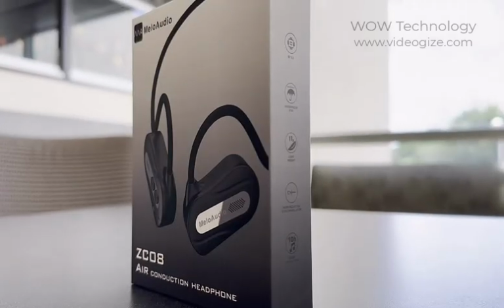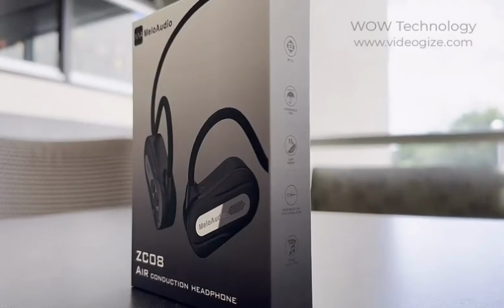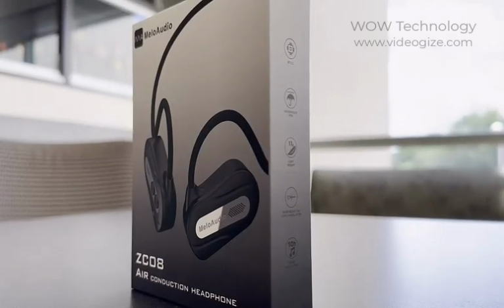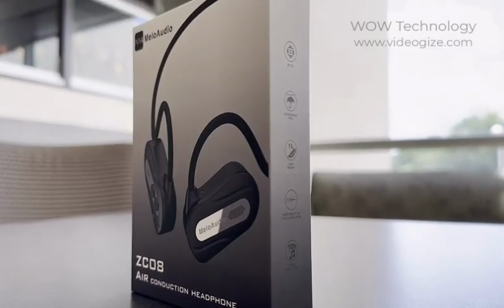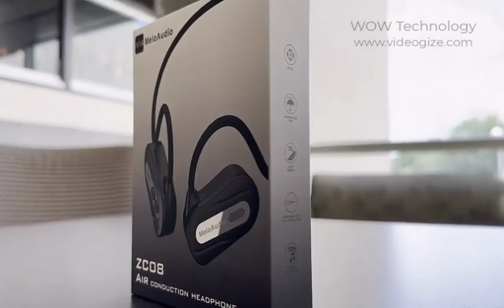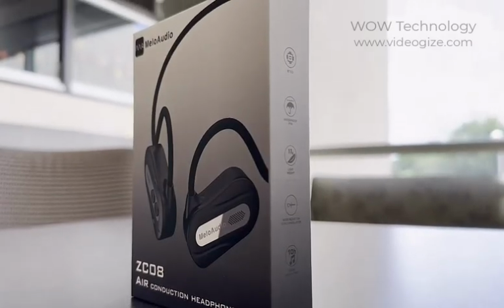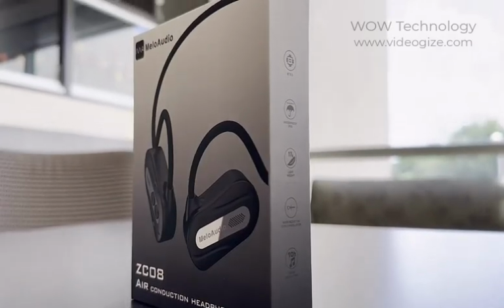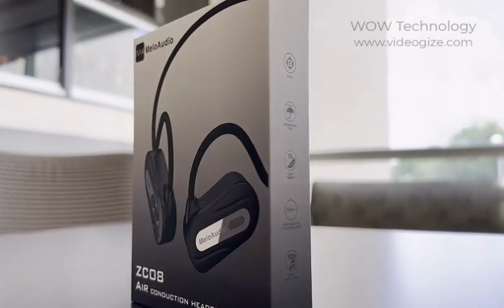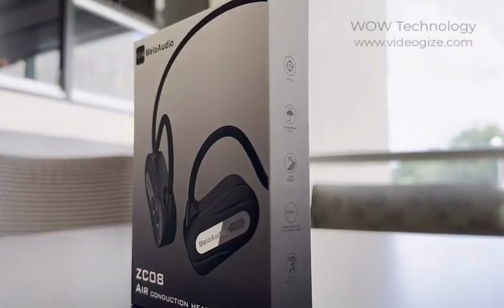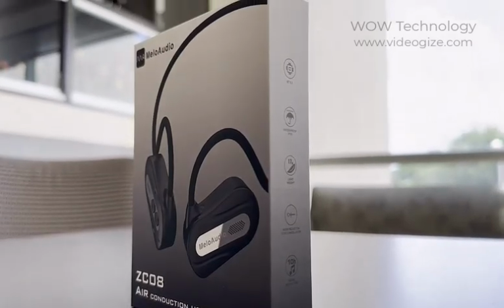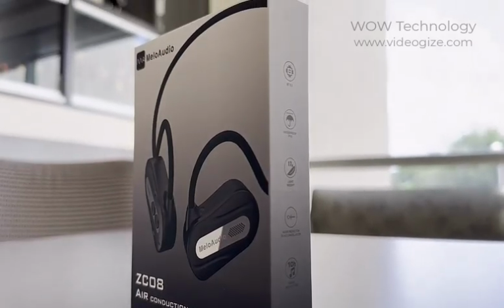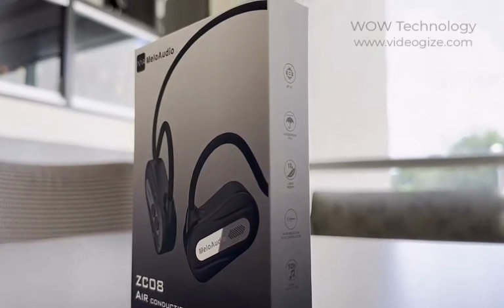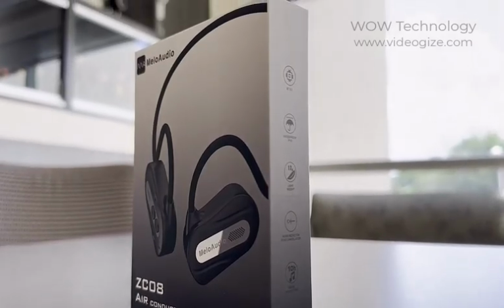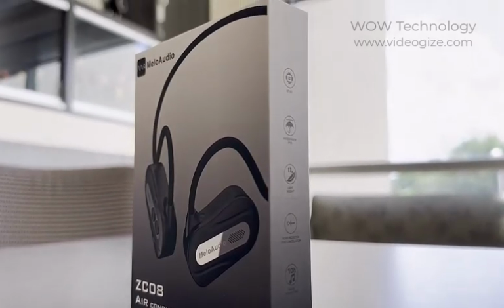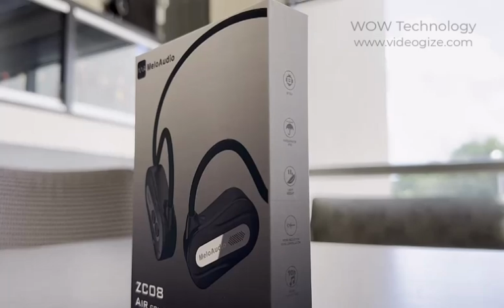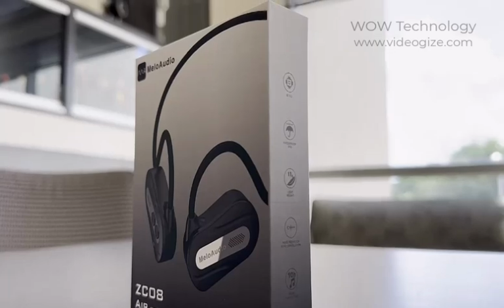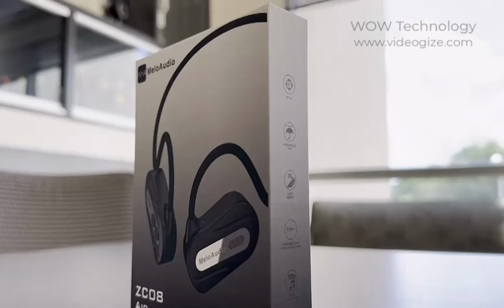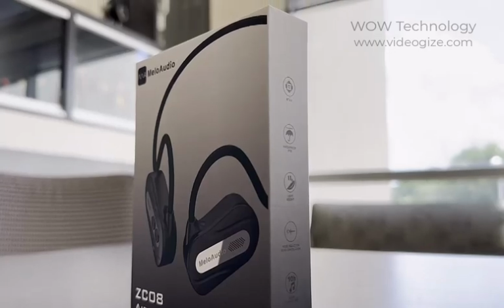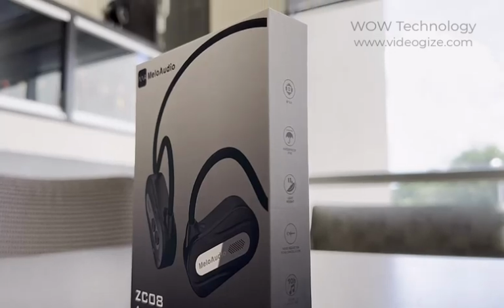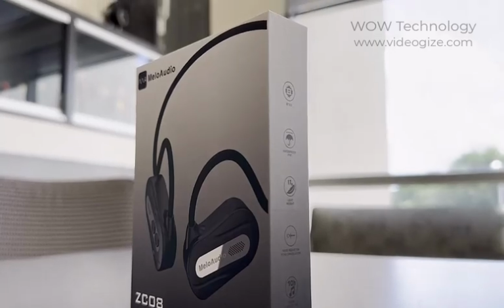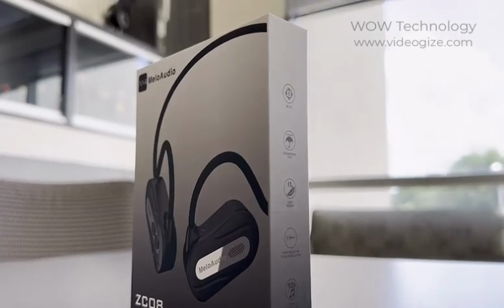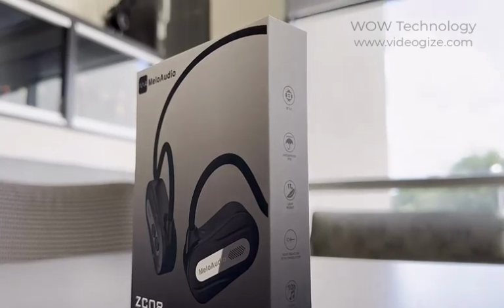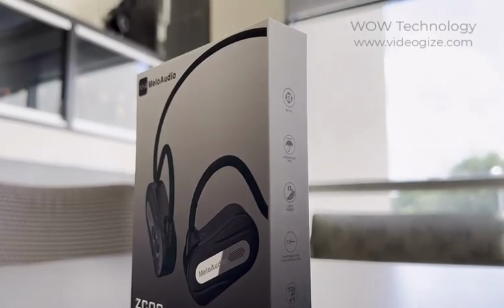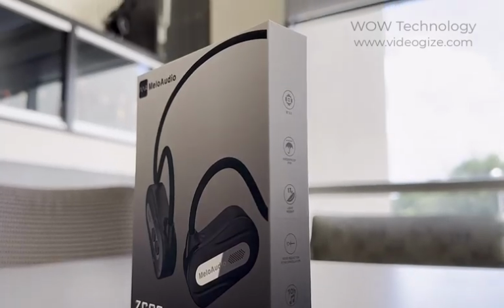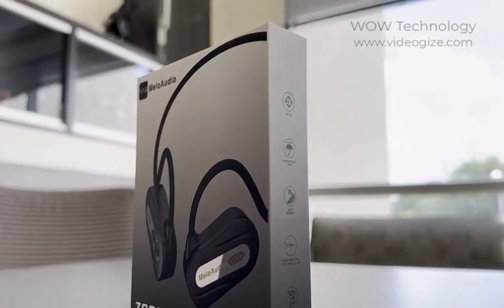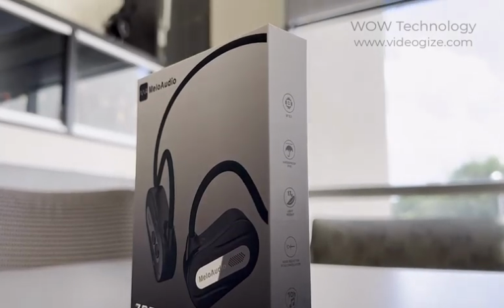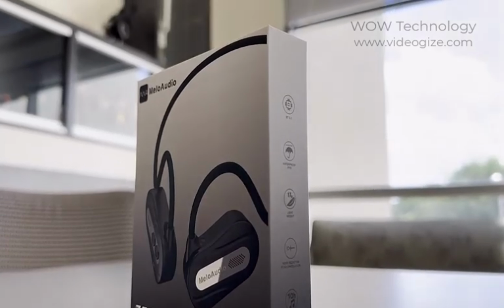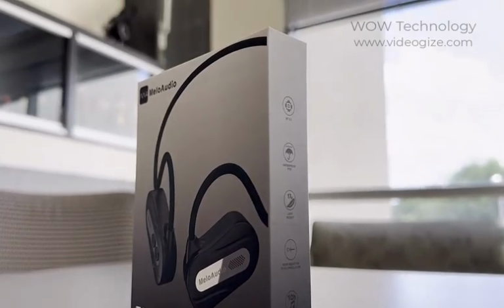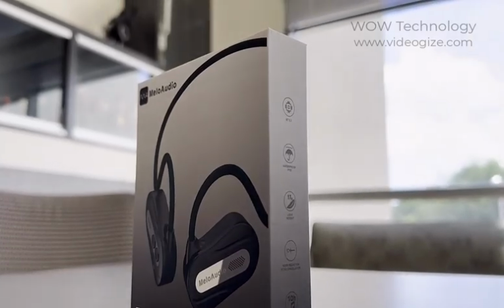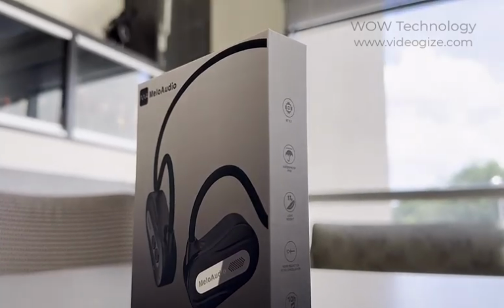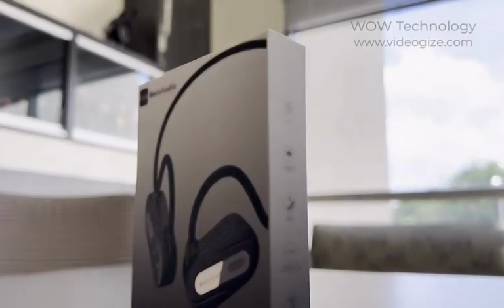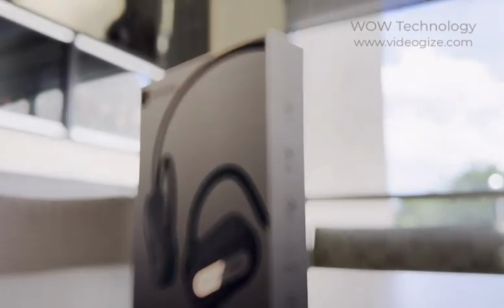Today I'll be trying out these Mellow Audio Air Conduction Headphones. They're lightweight, waterproof, and equipped with noise reduction.